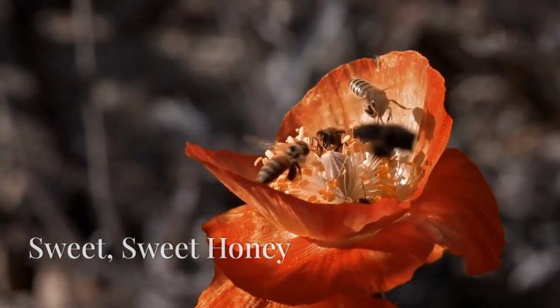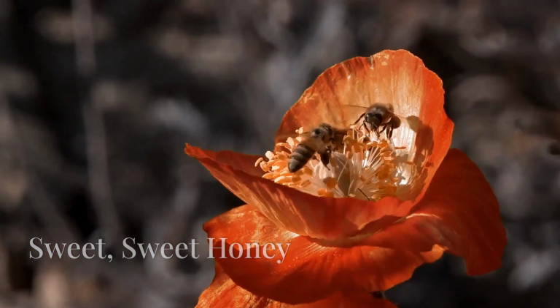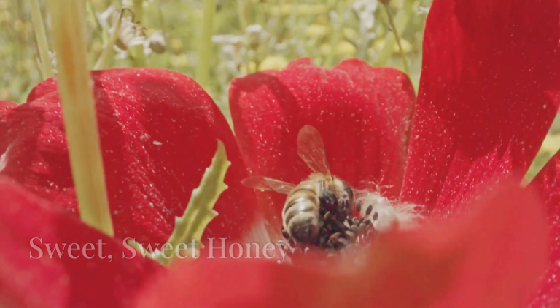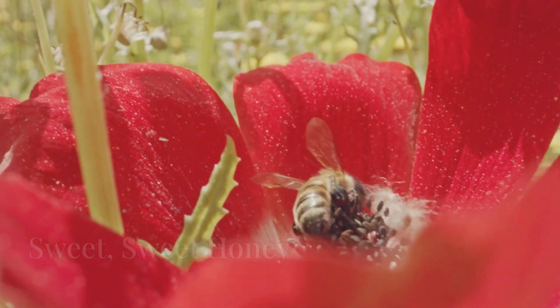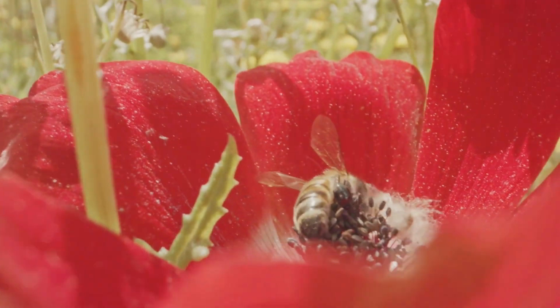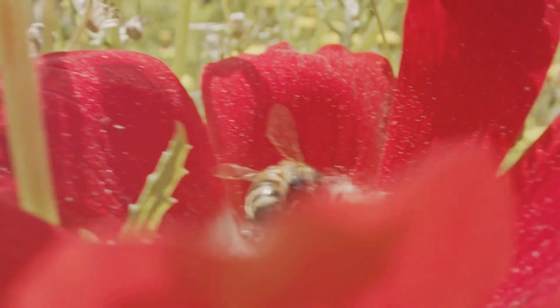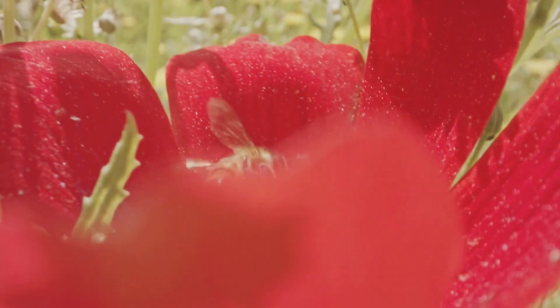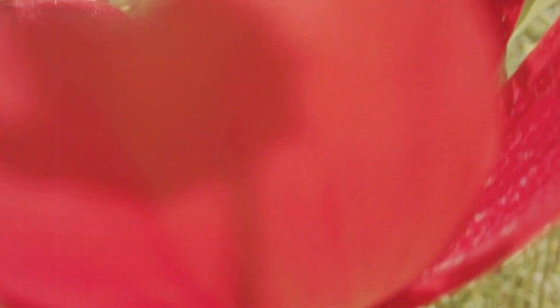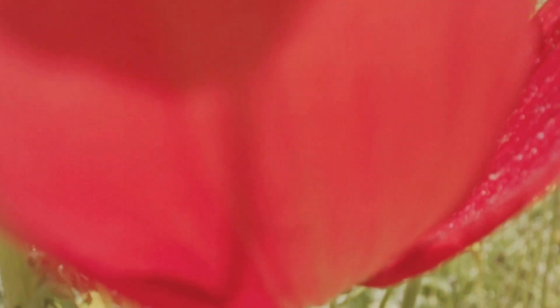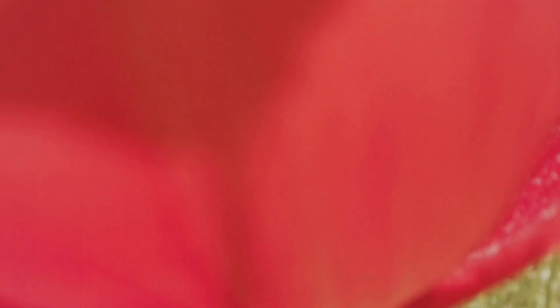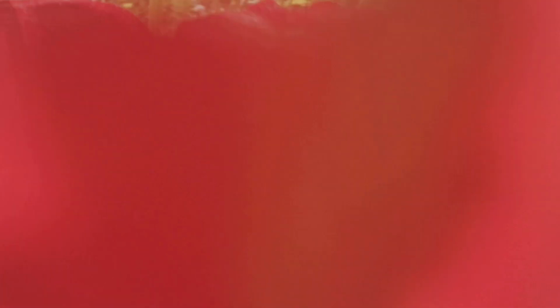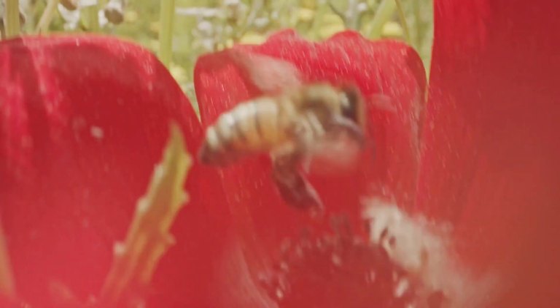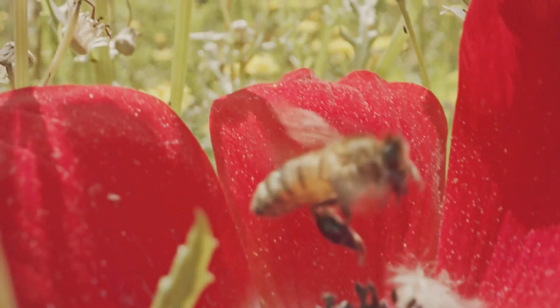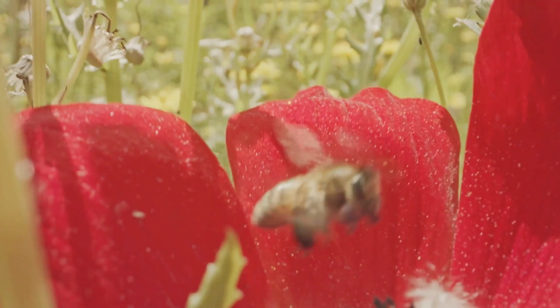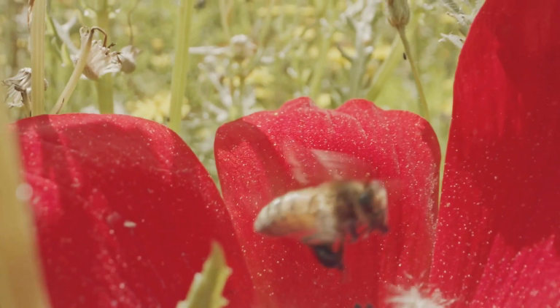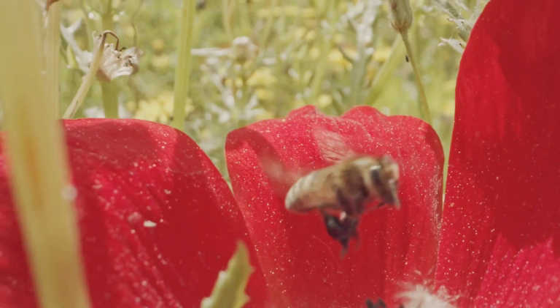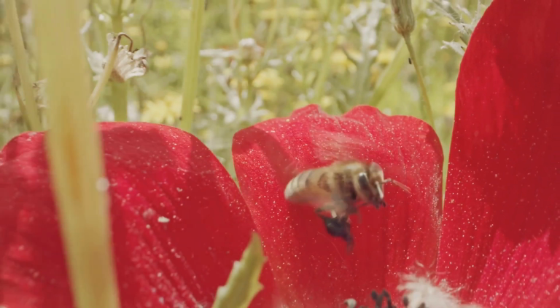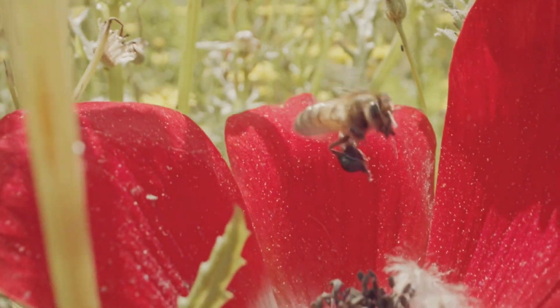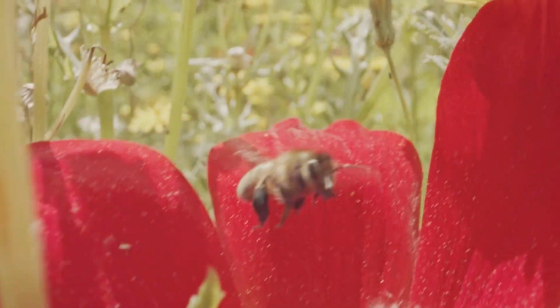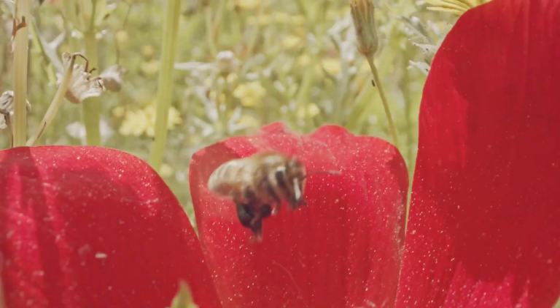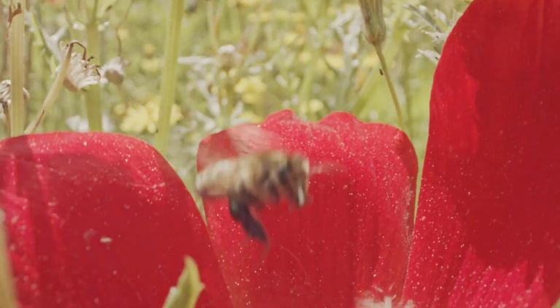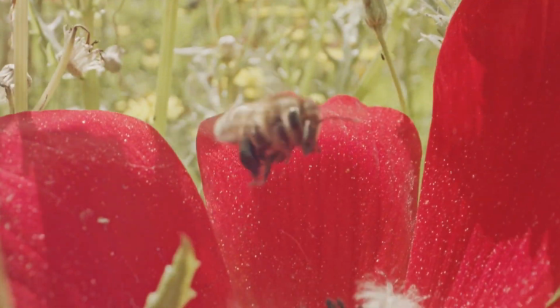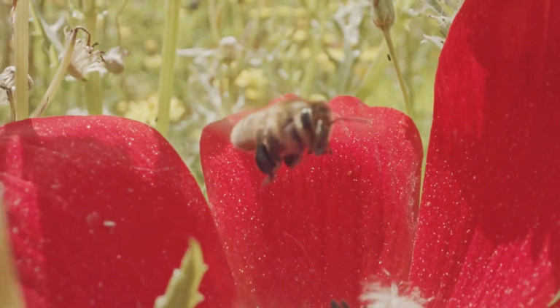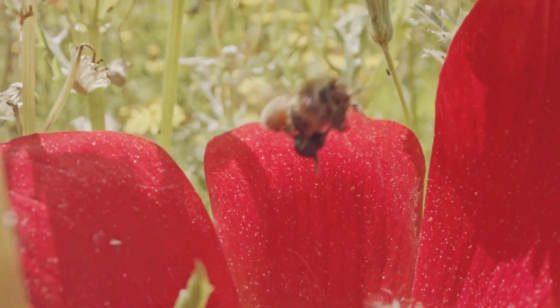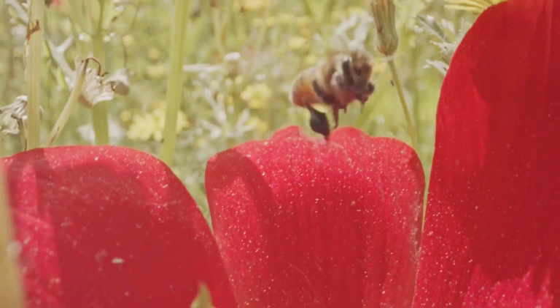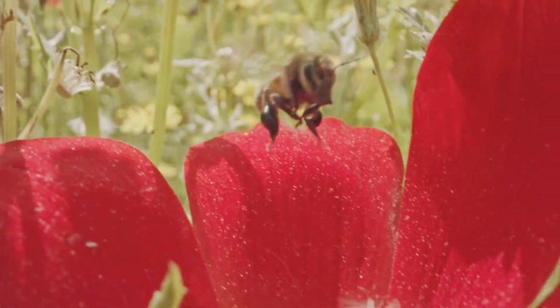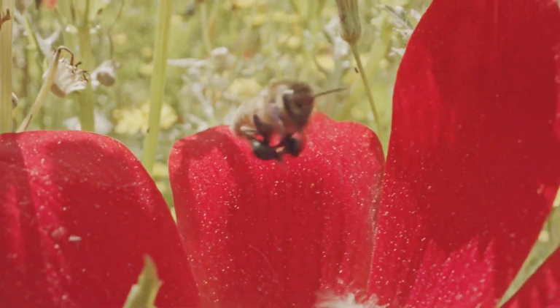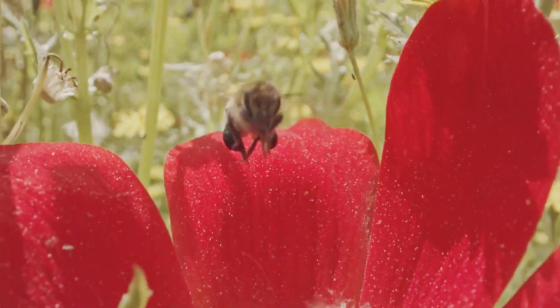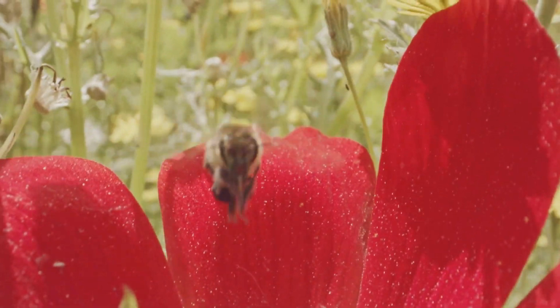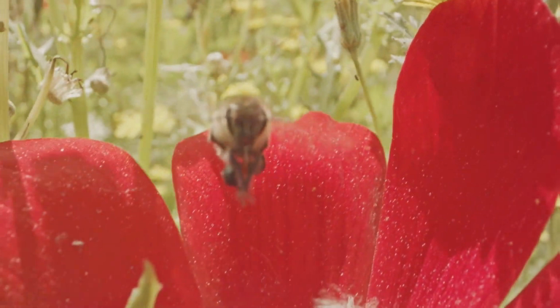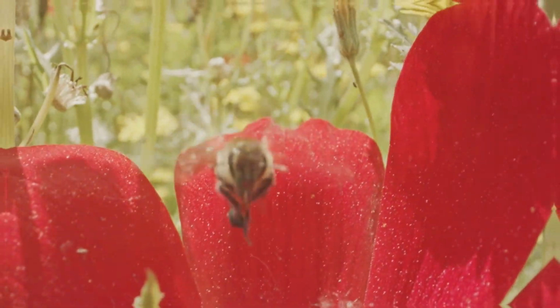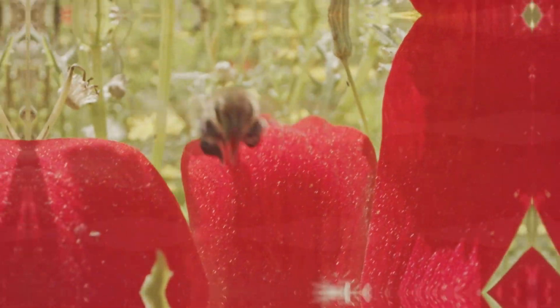Worker bees use the nectar they collect to make honey. Honey is their food — and it's yummy for humans too!